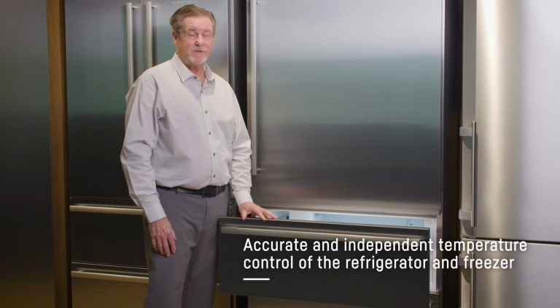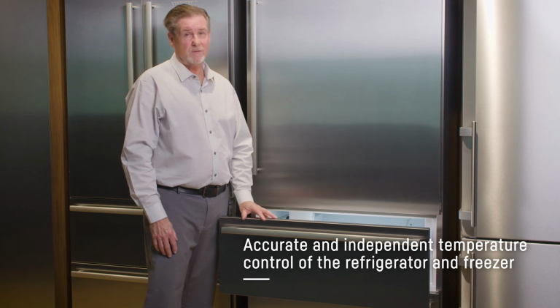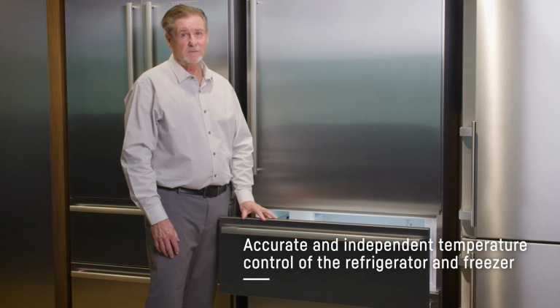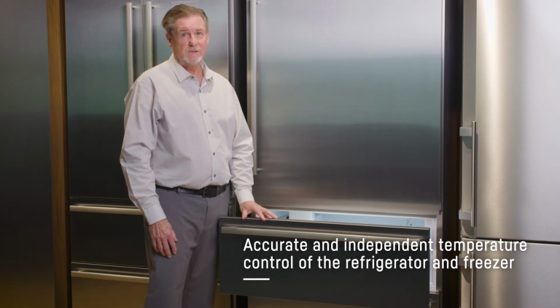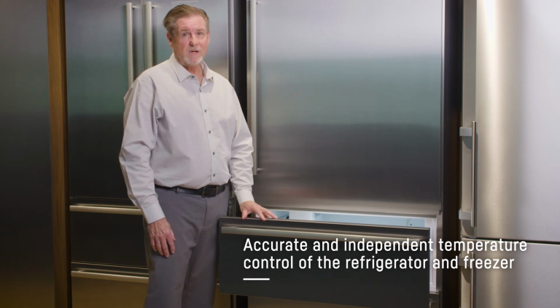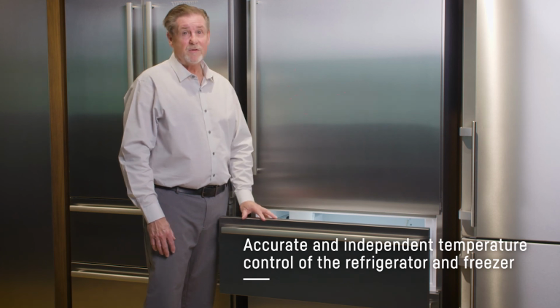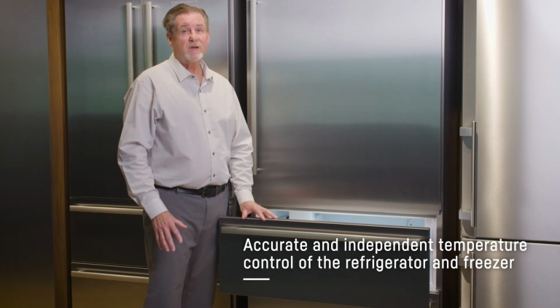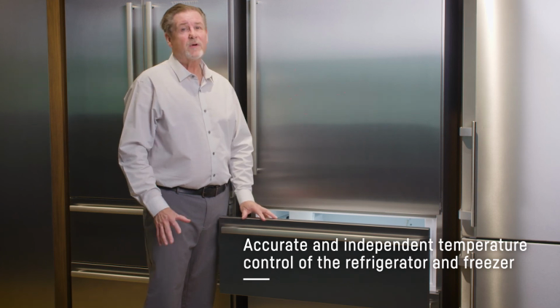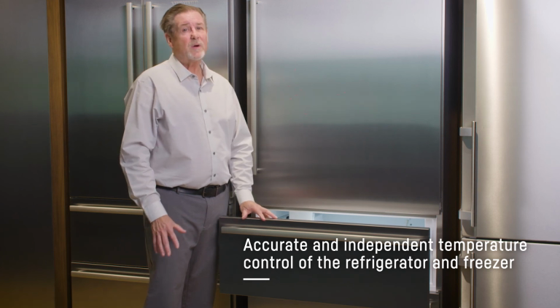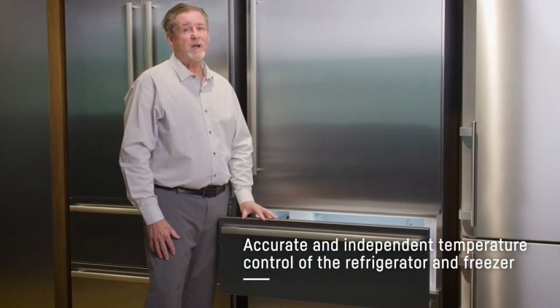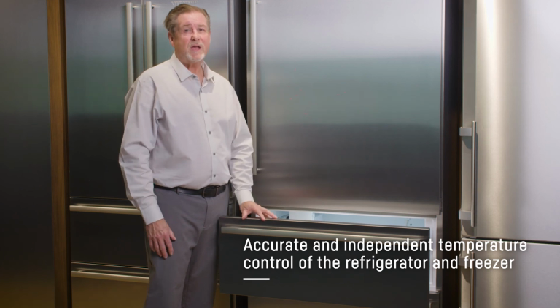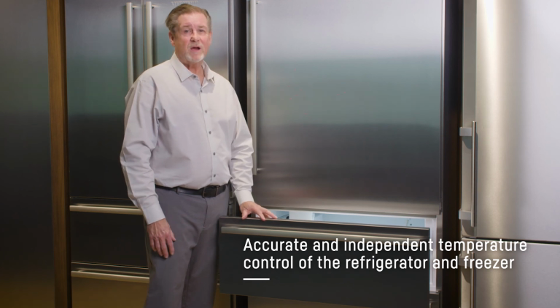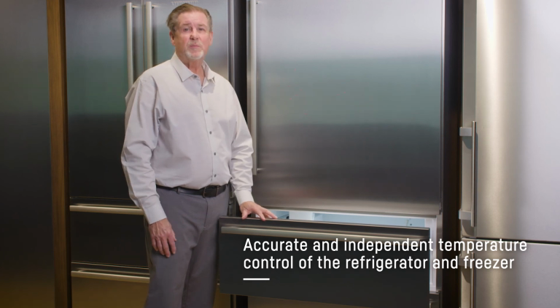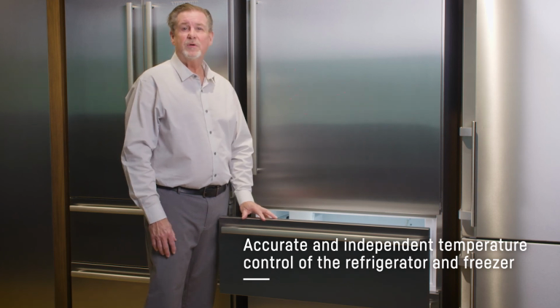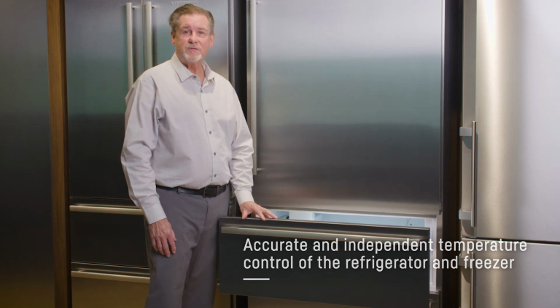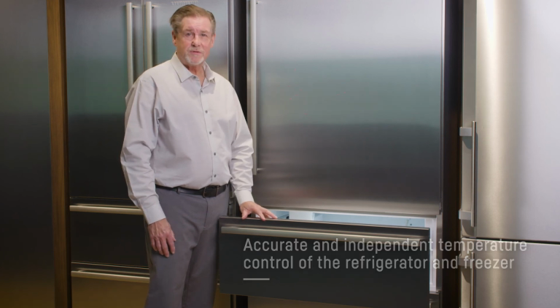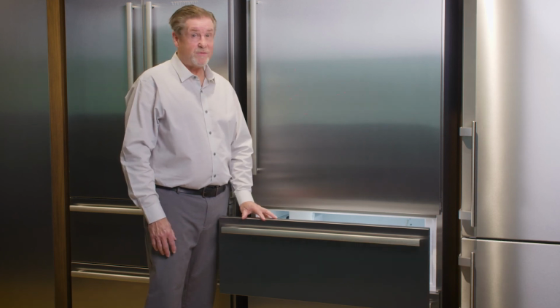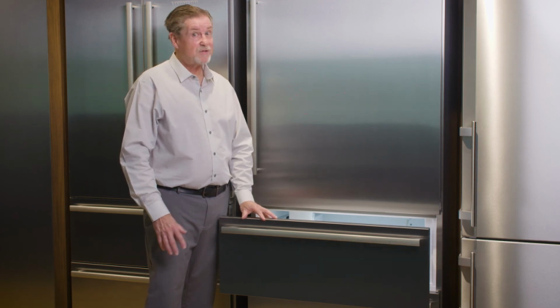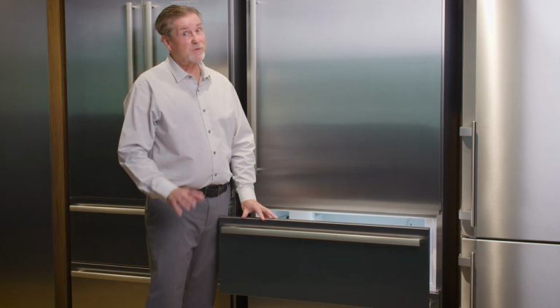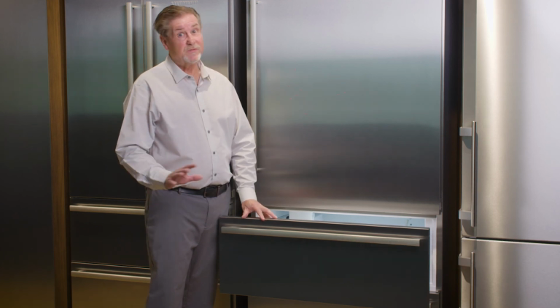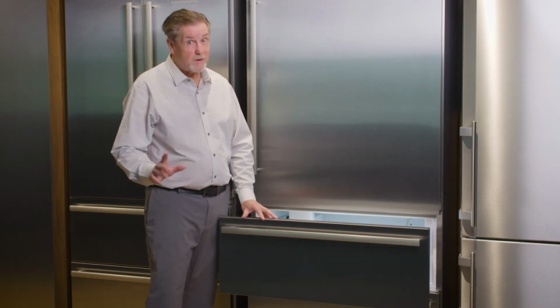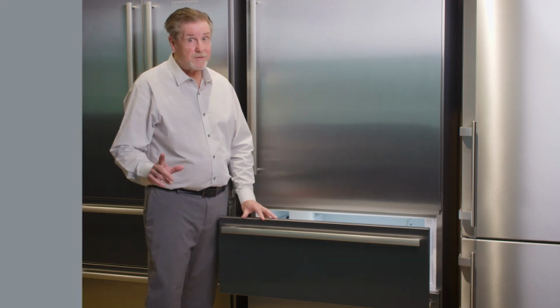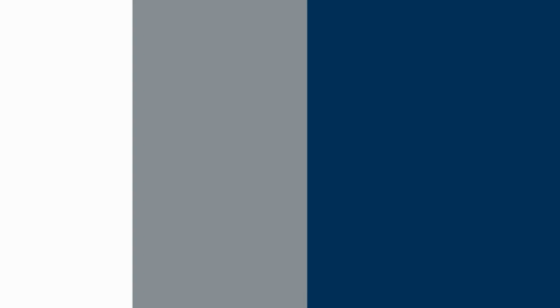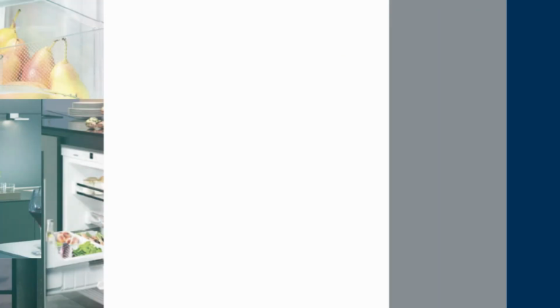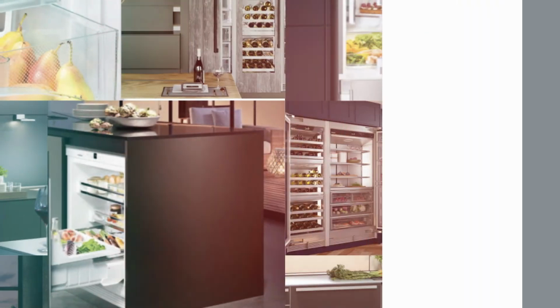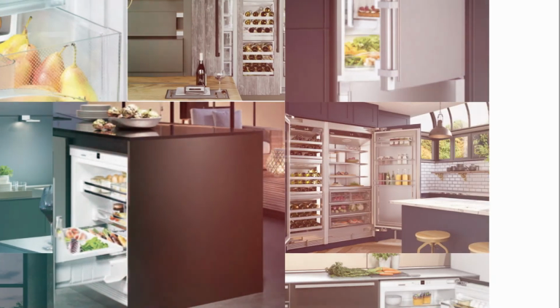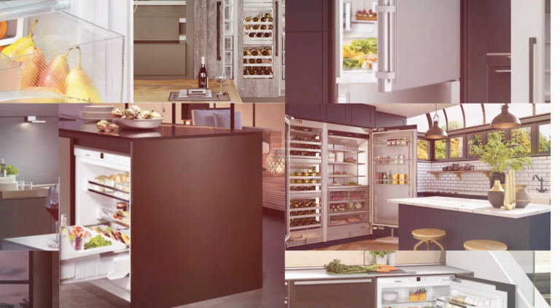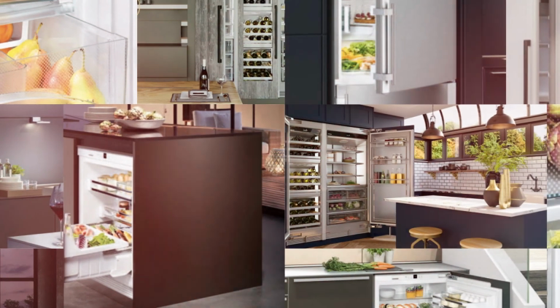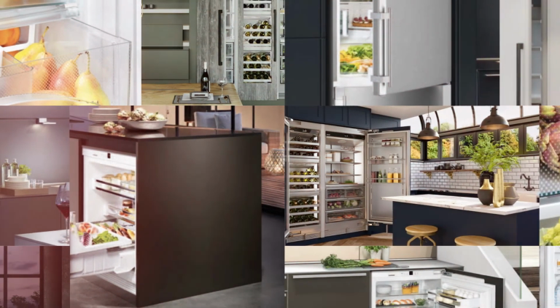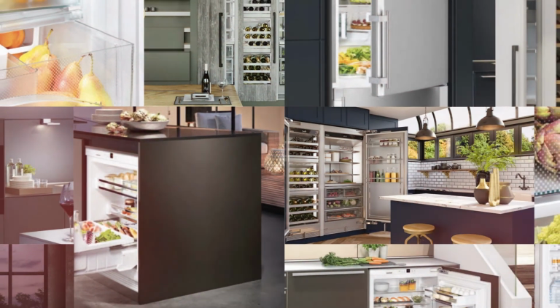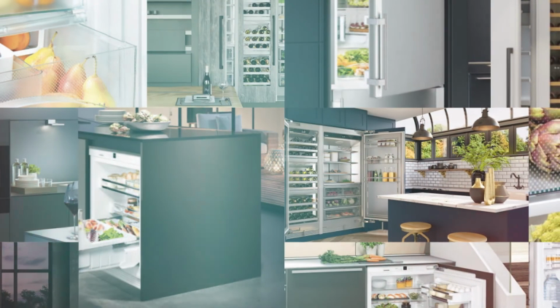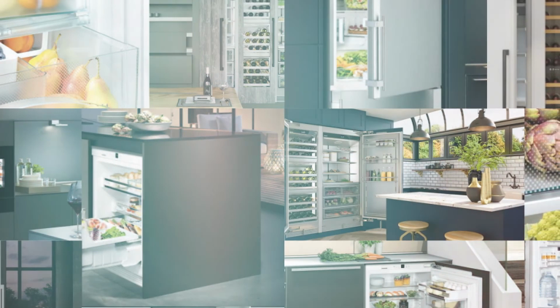So if you're looking for a better way to take care of produce, fruits, vegetables, and frozen goods, look no further than Liebherr.